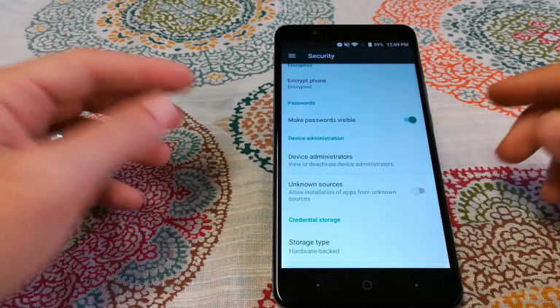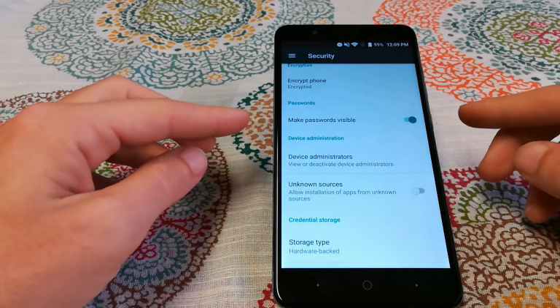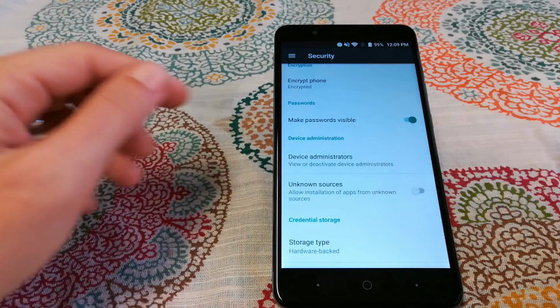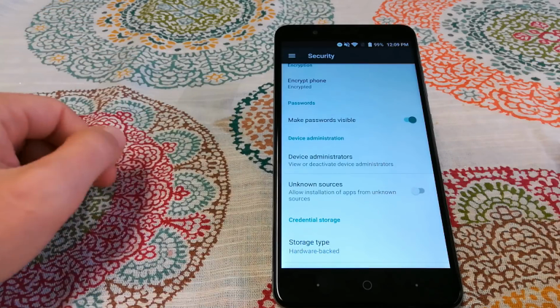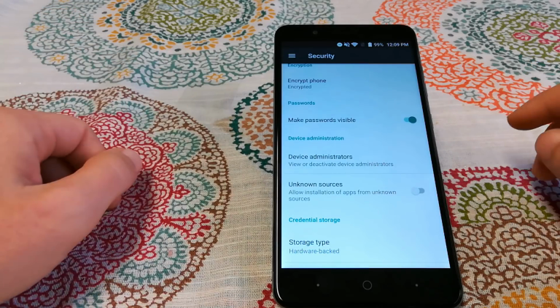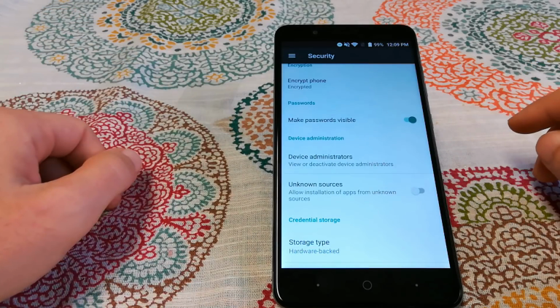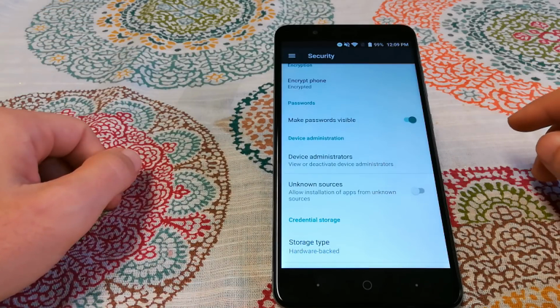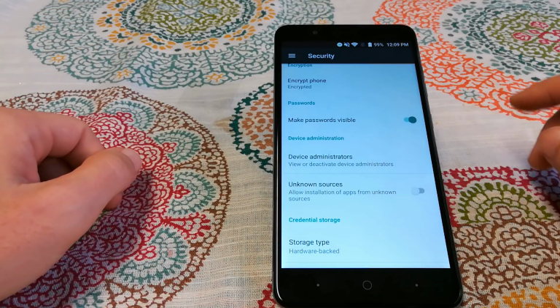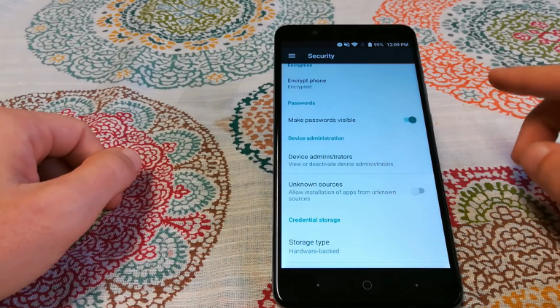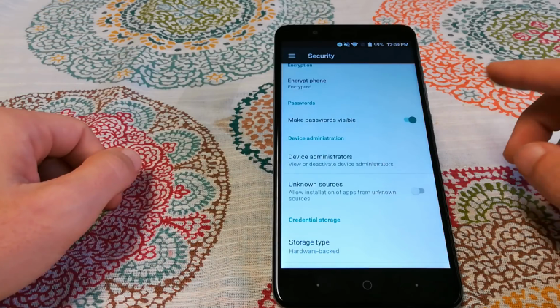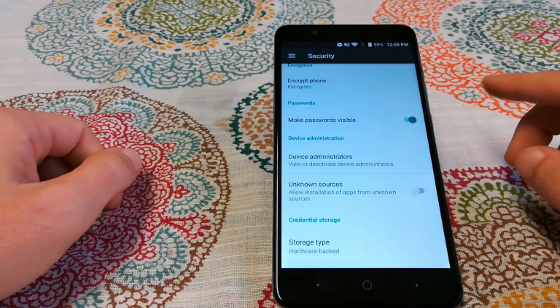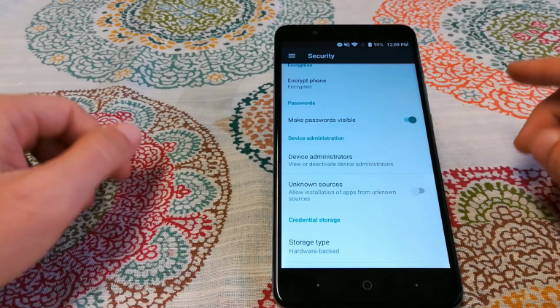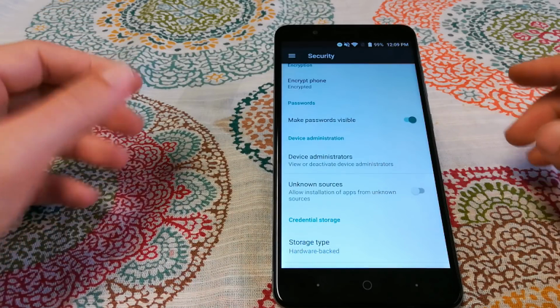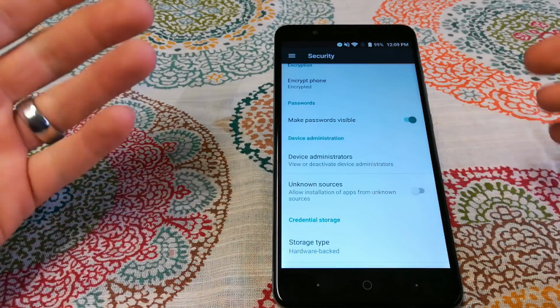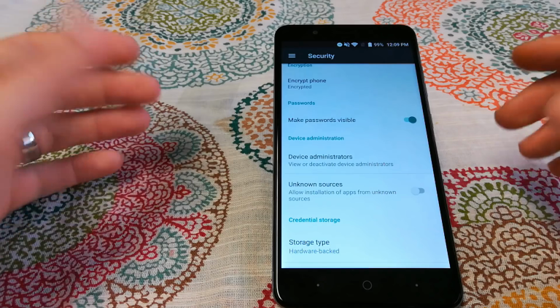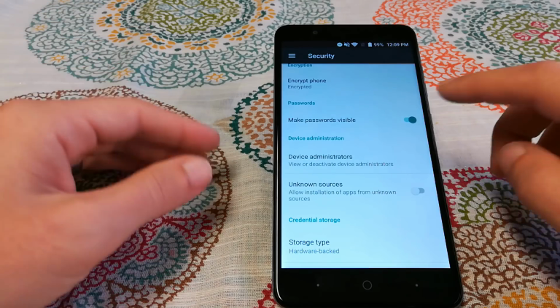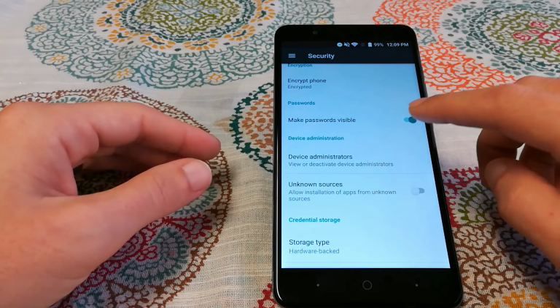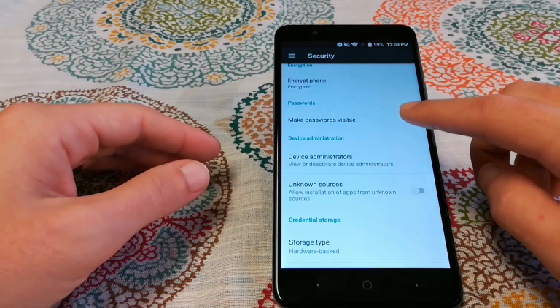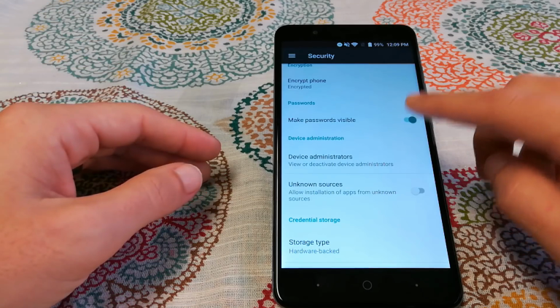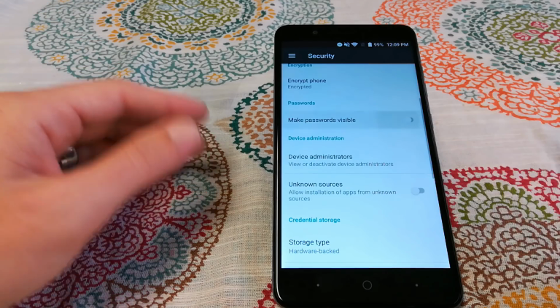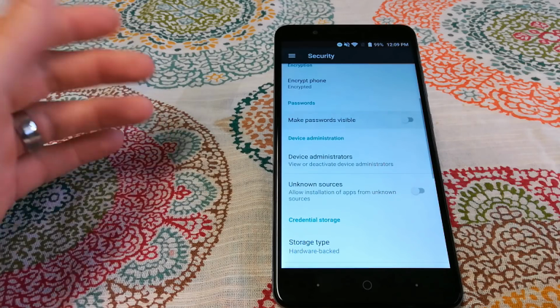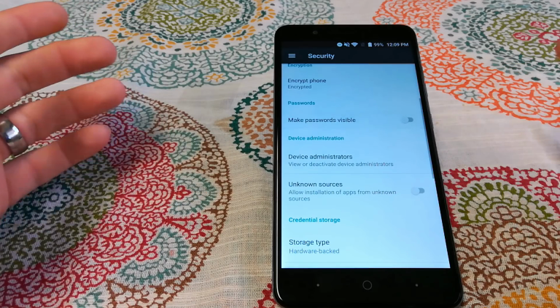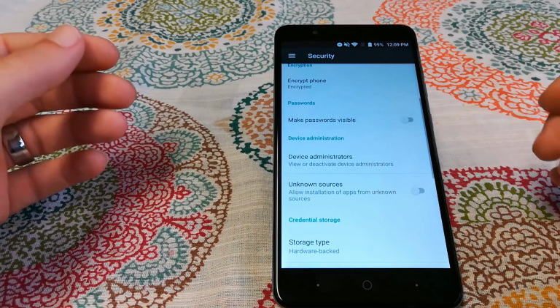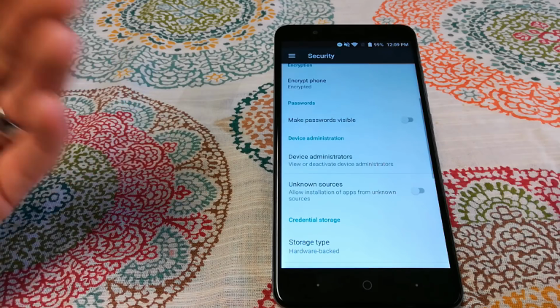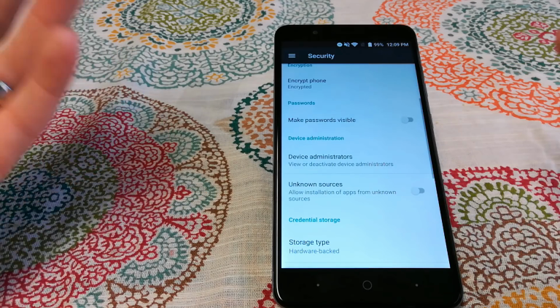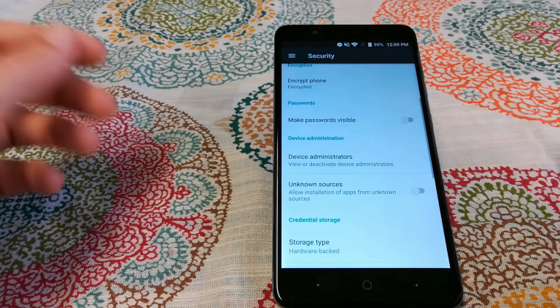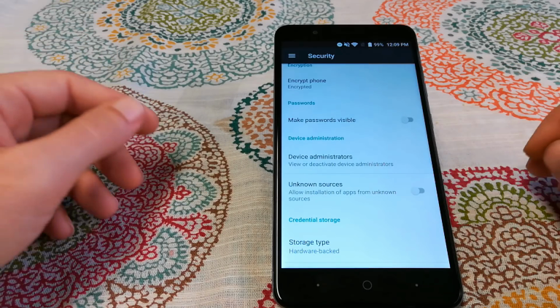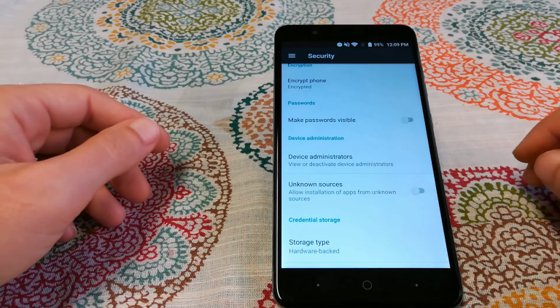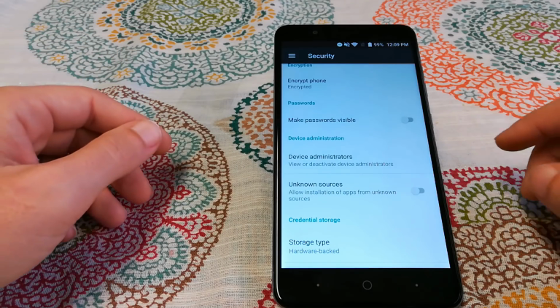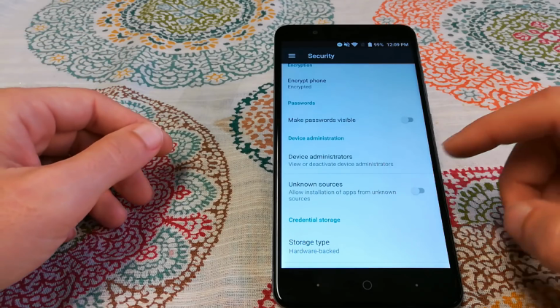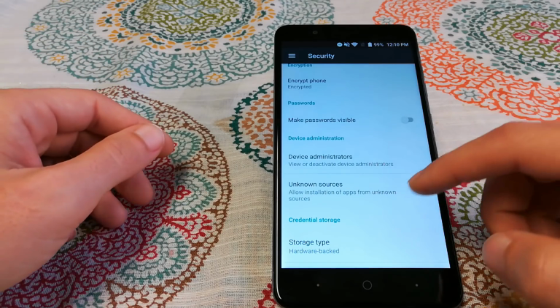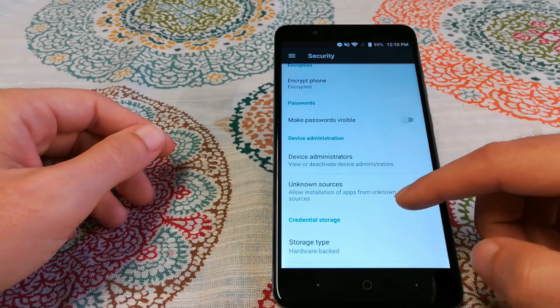Still in security settings, there's 'Make Password Visible,' which is on by default. I suggest you turn that off to make your device more secure.